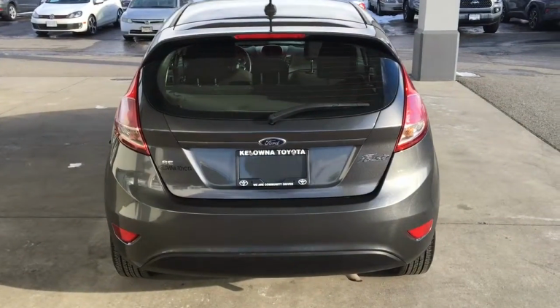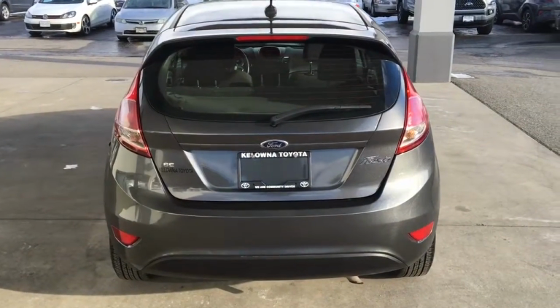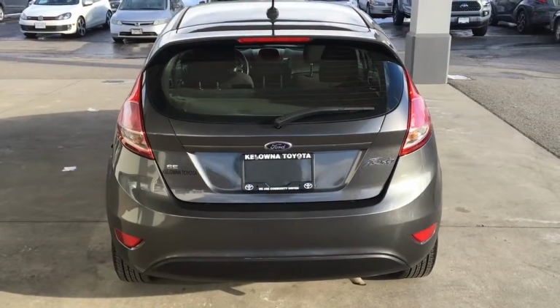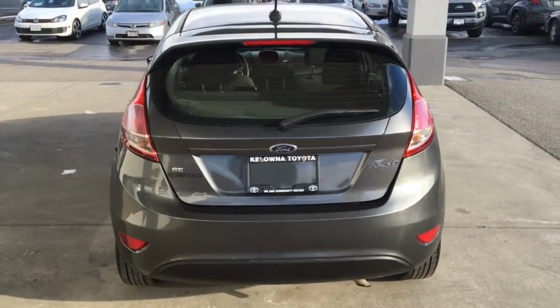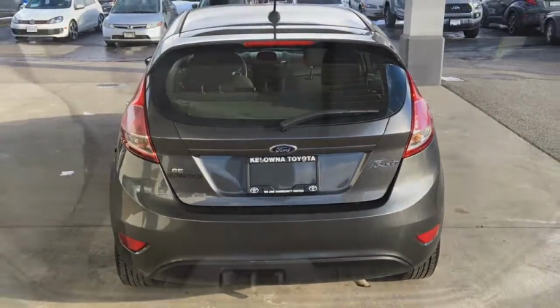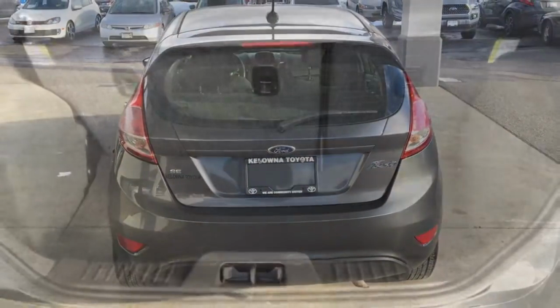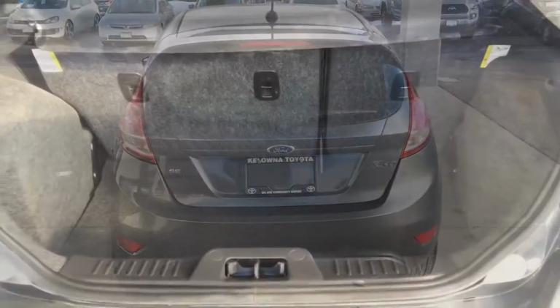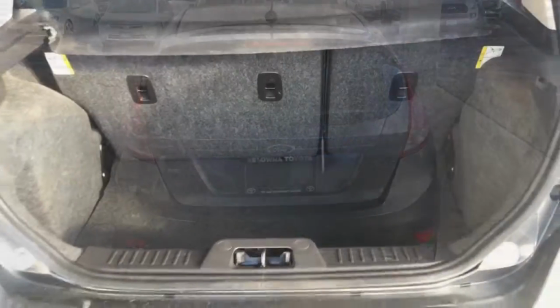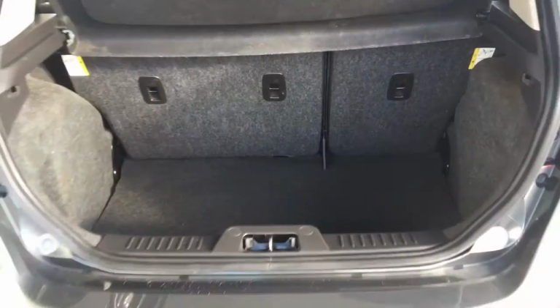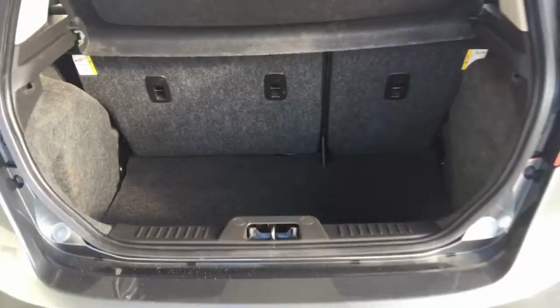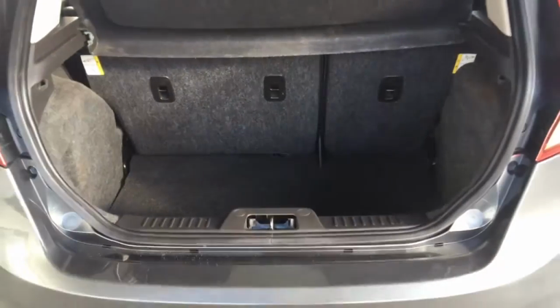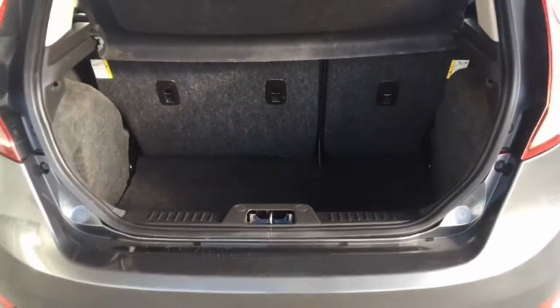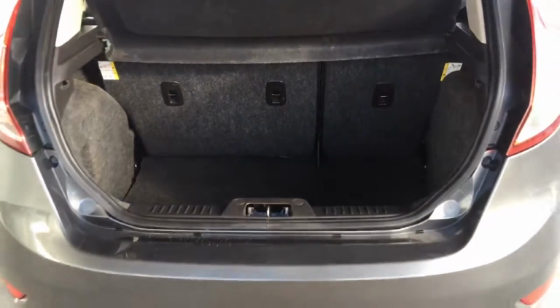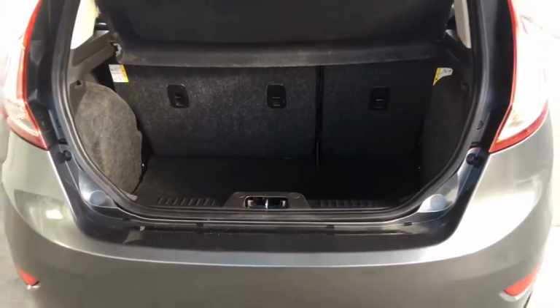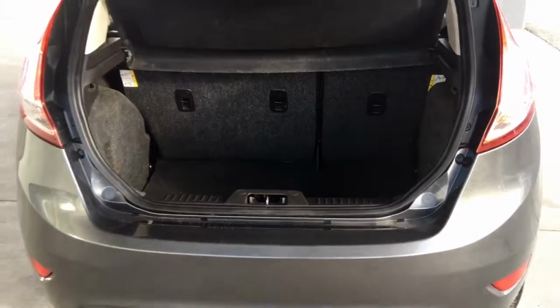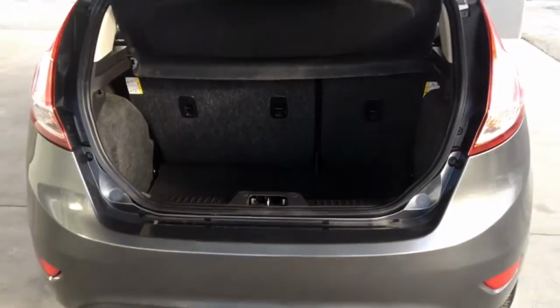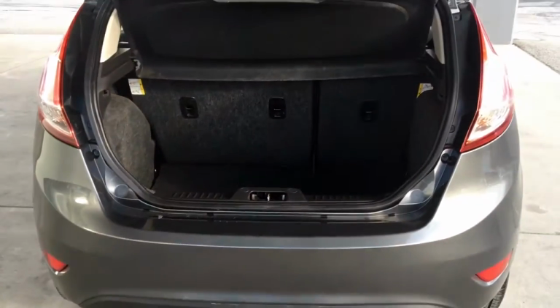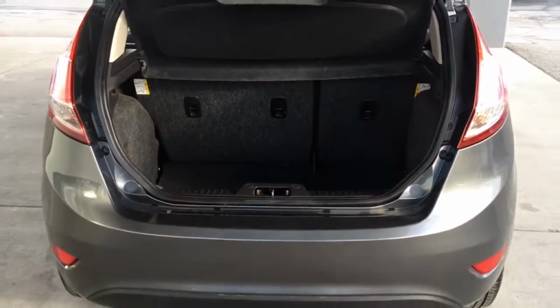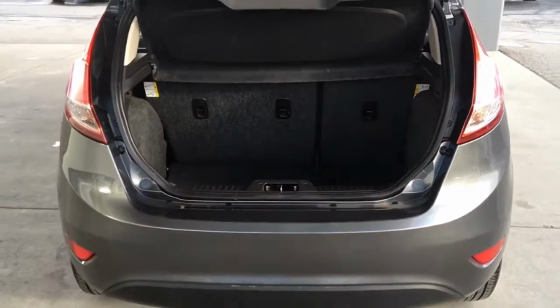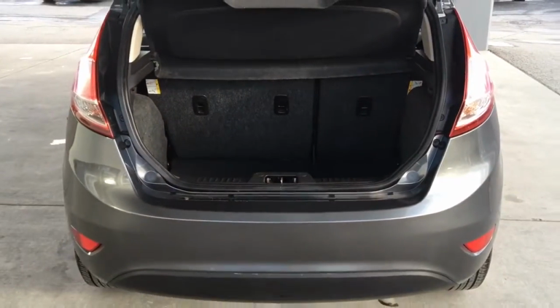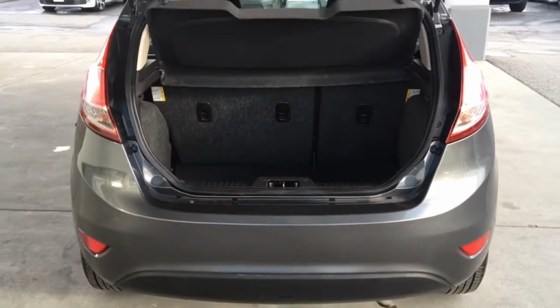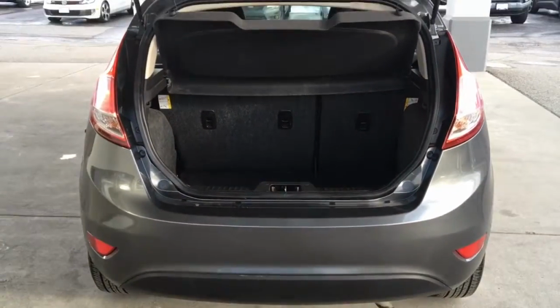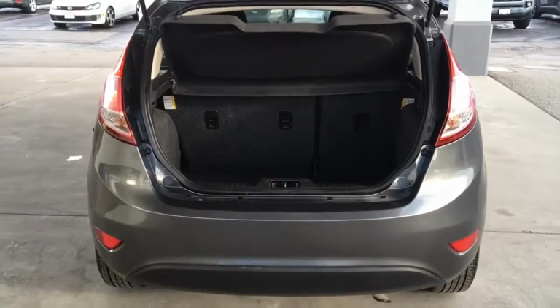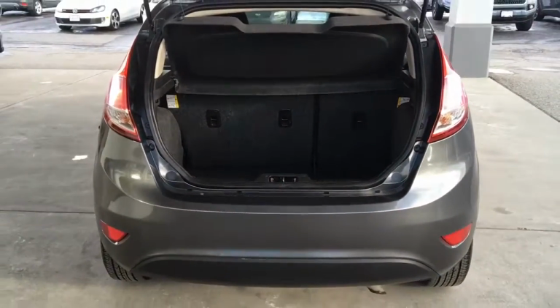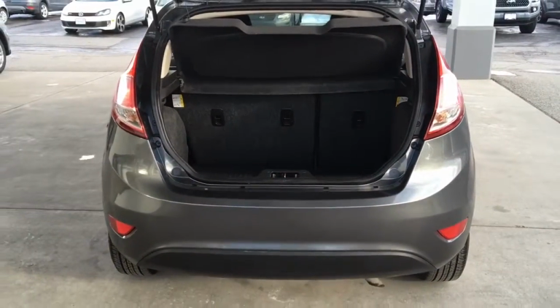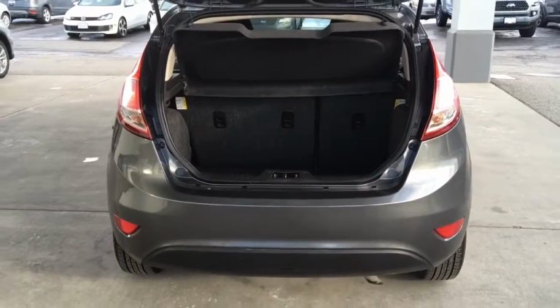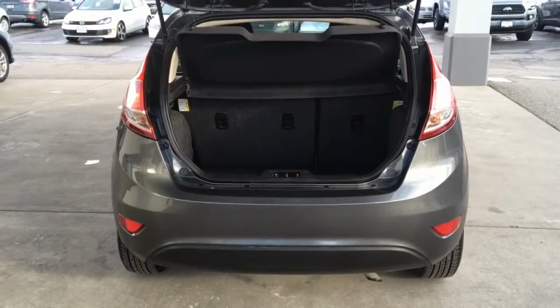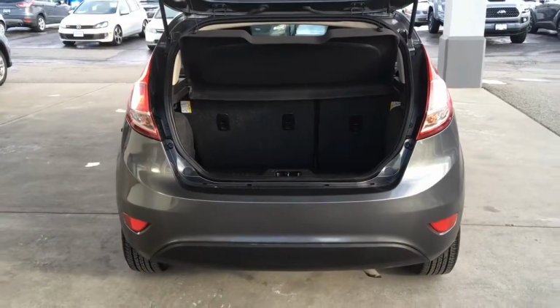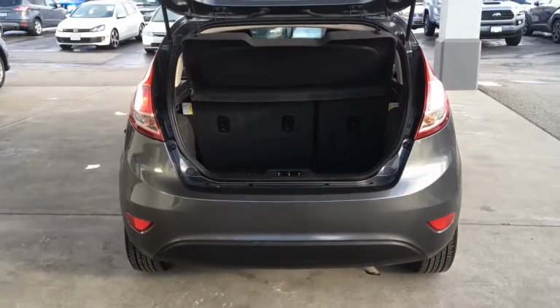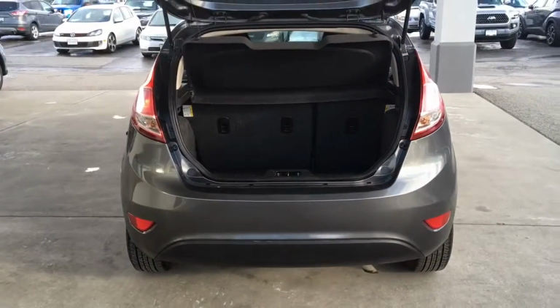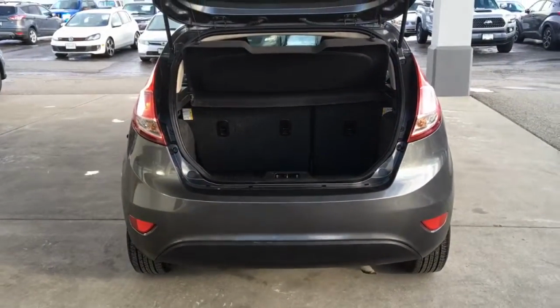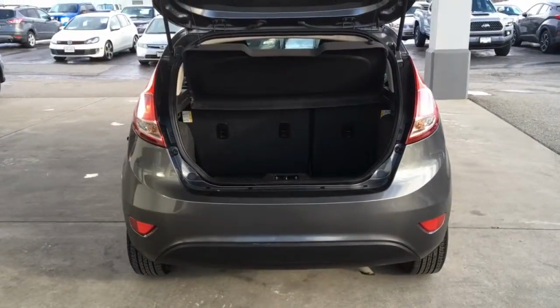Opening the hatch reveals a clean carpeted luggage area that offers considerable space and a security cover to conceal your gear.